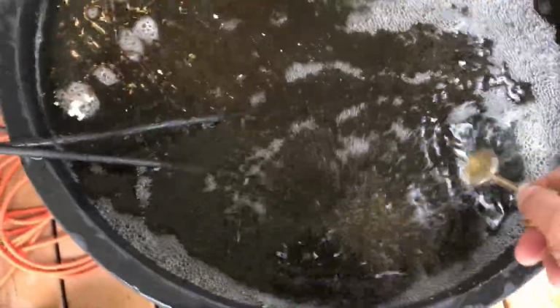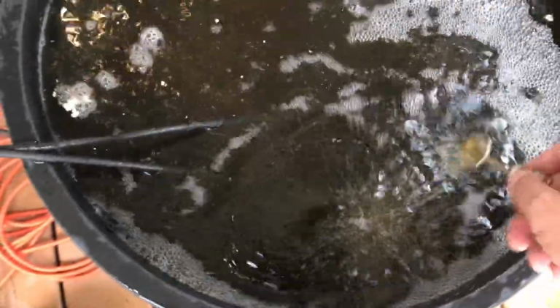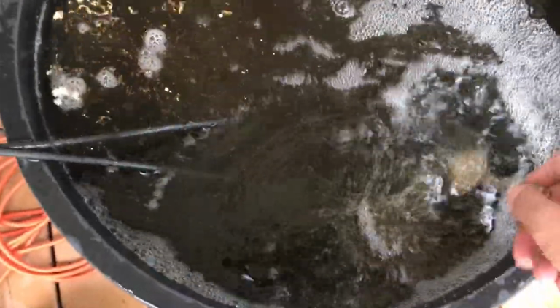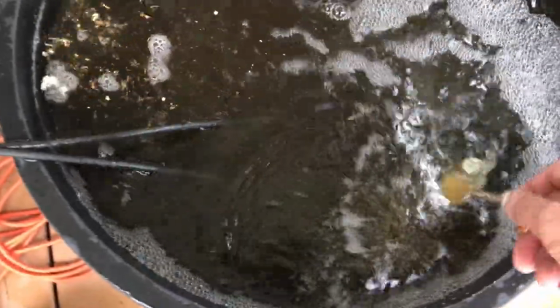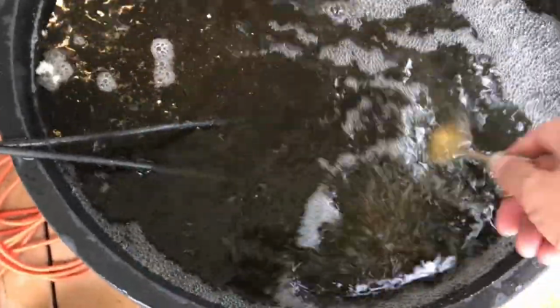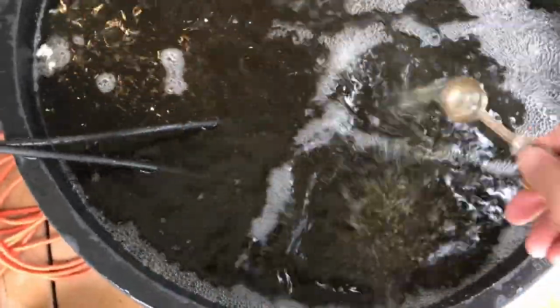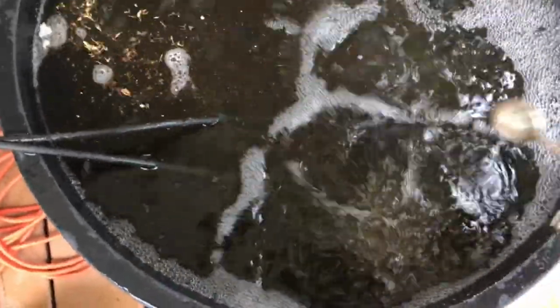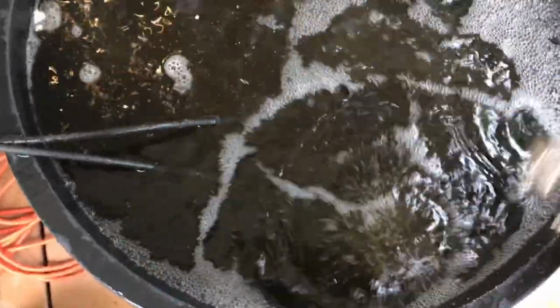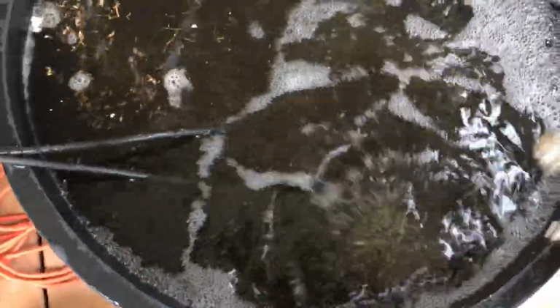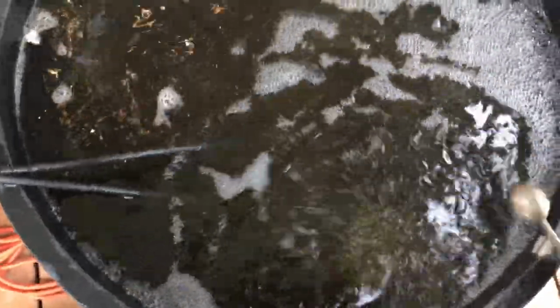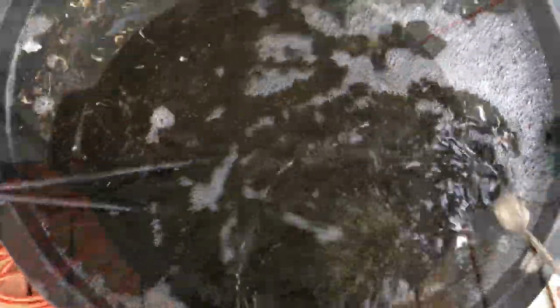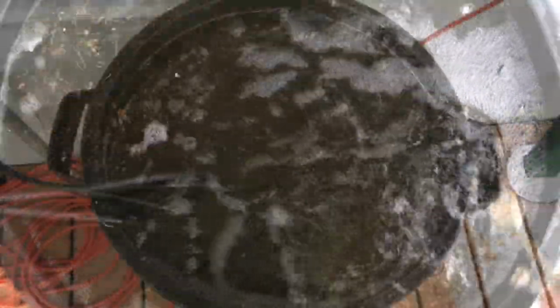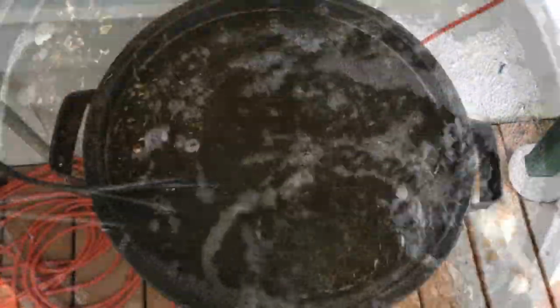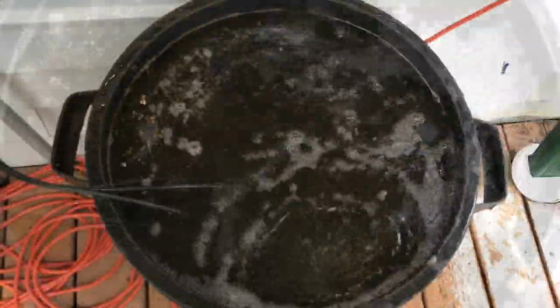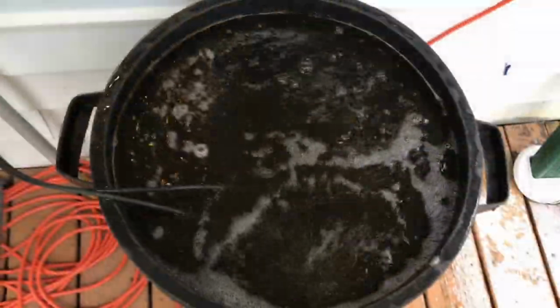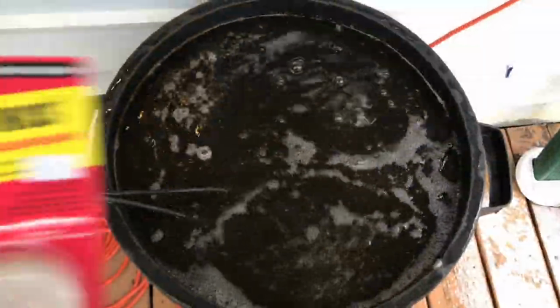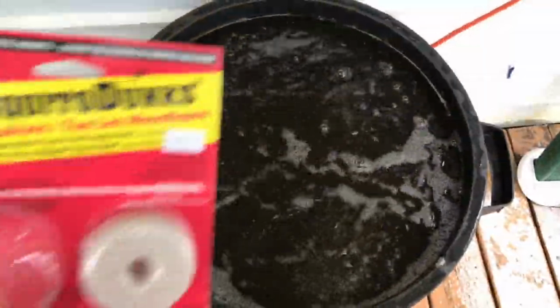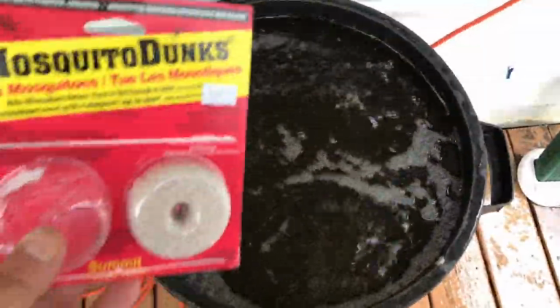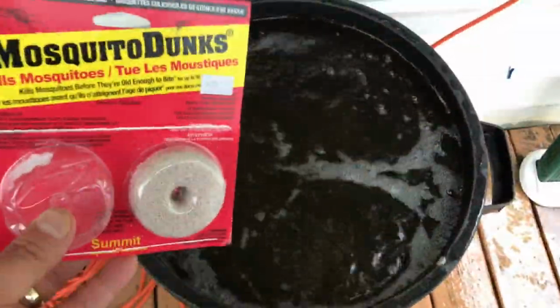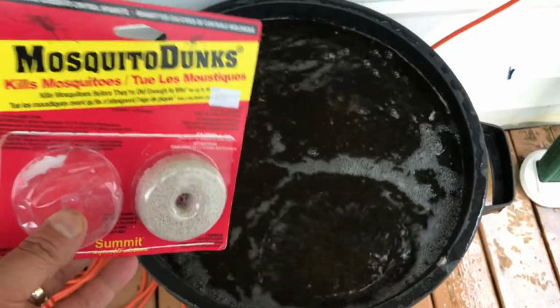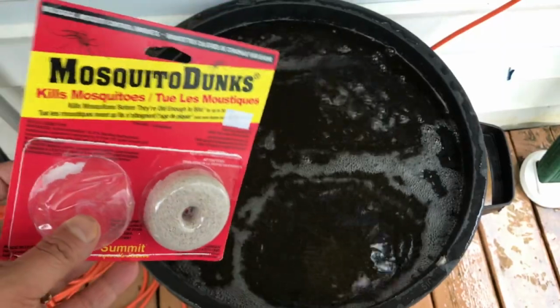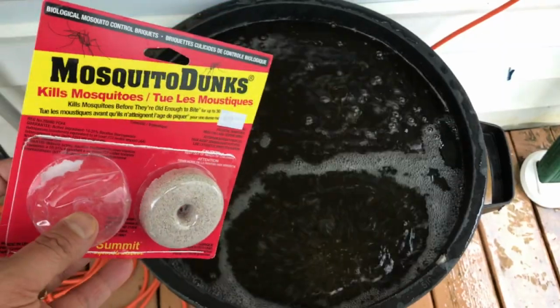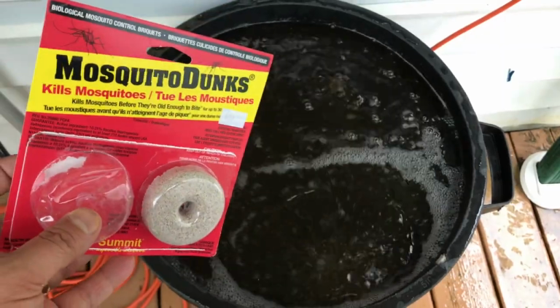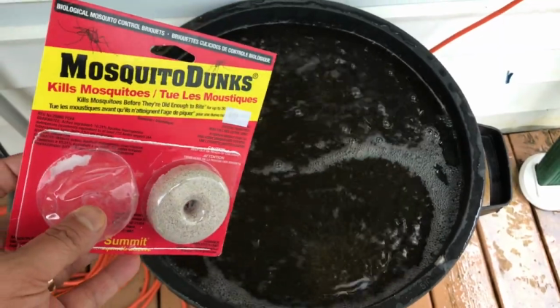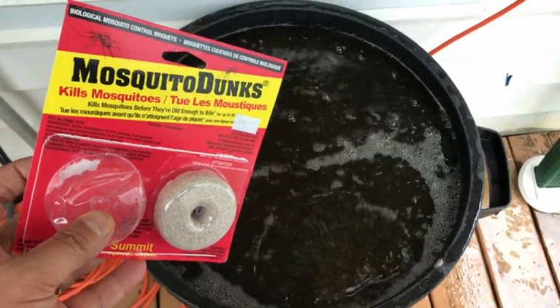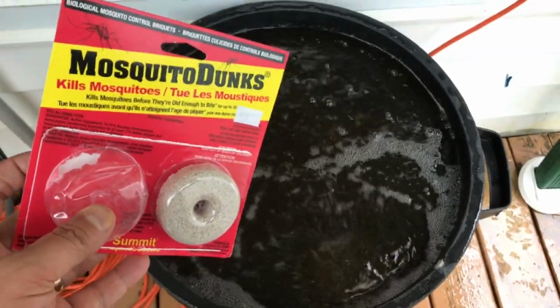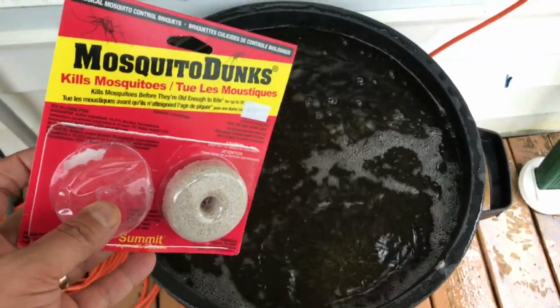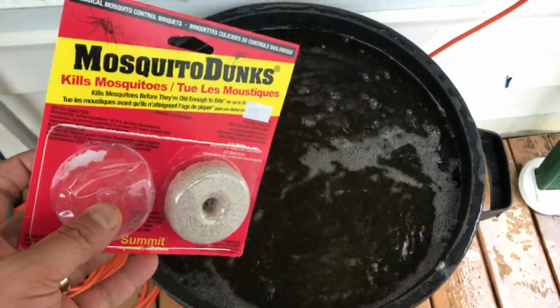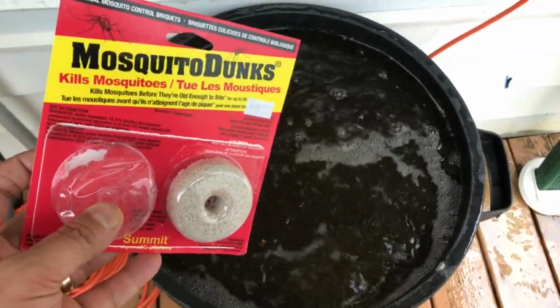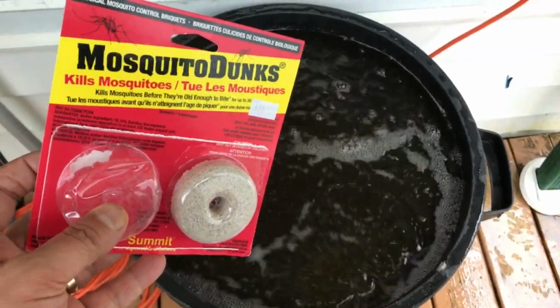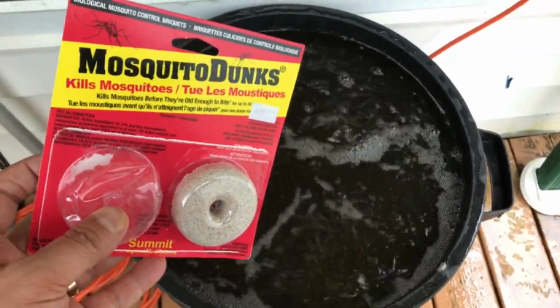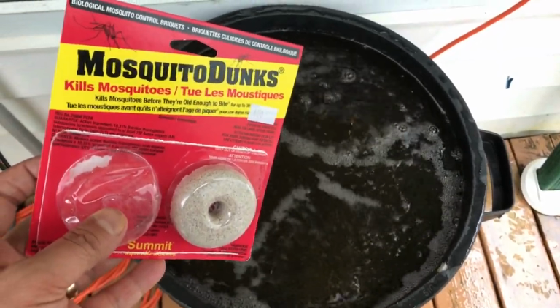Also, to help with the fungal gnats, I'm going to add half of a mosquito dunk to this bucket.